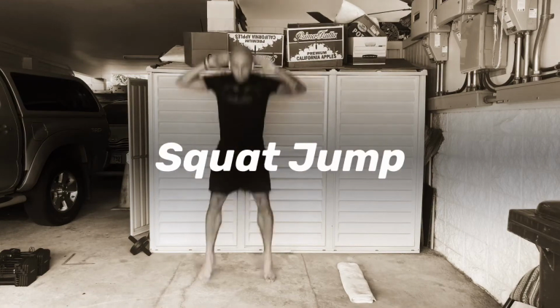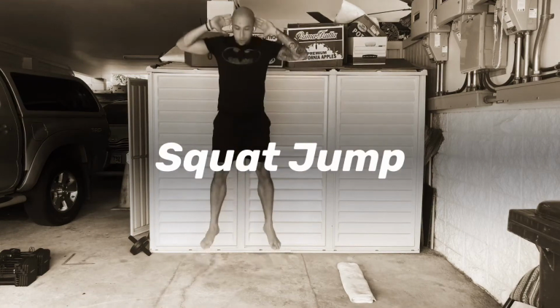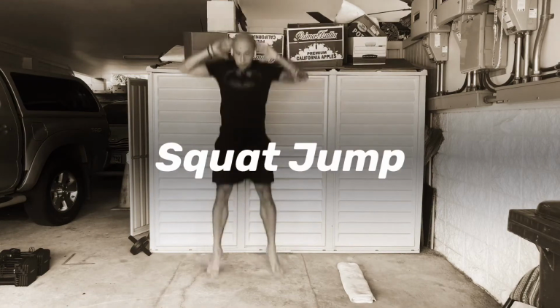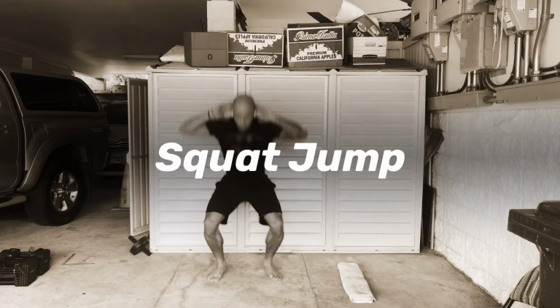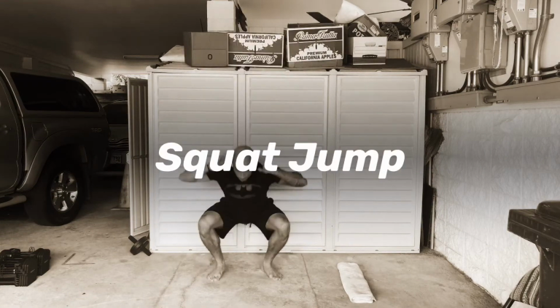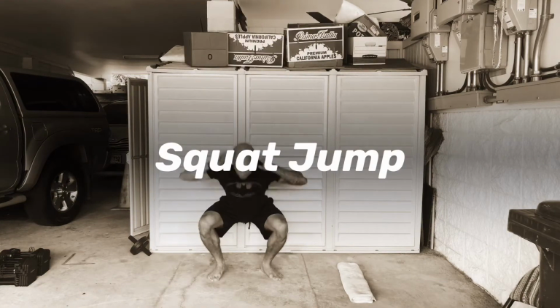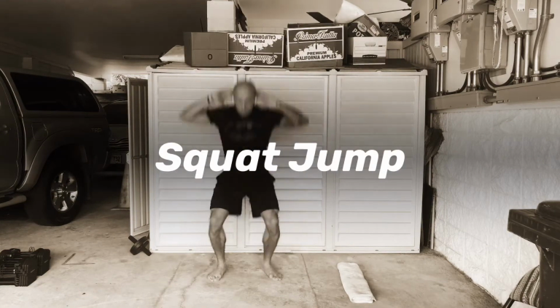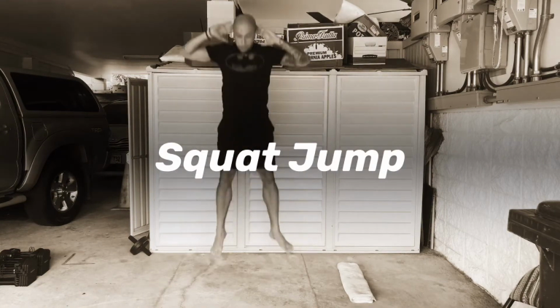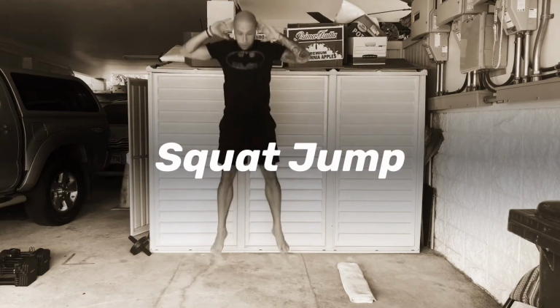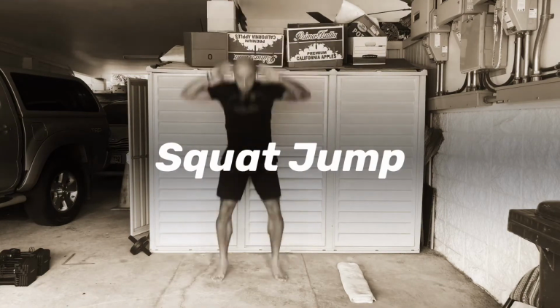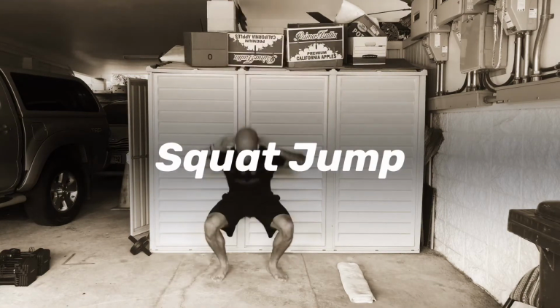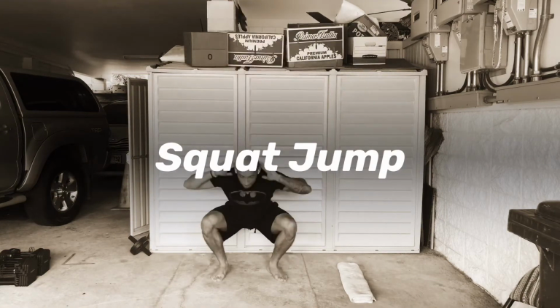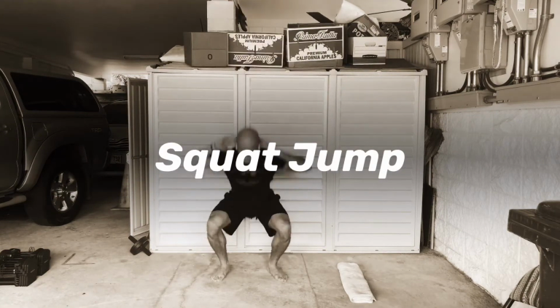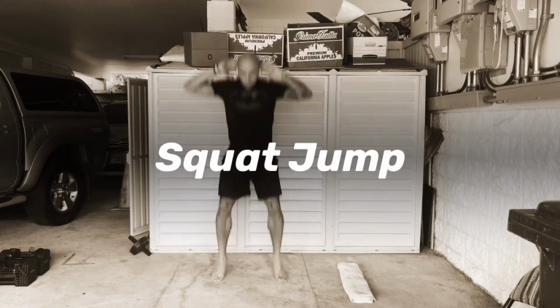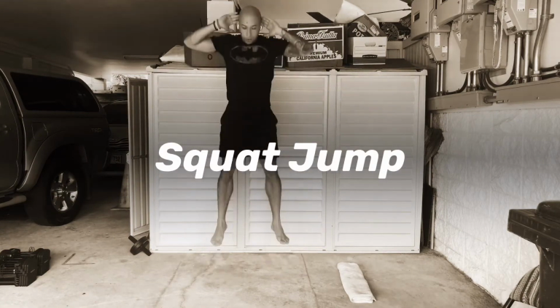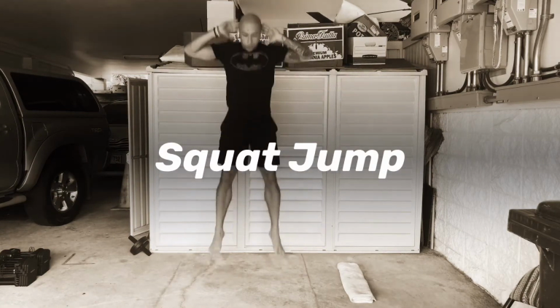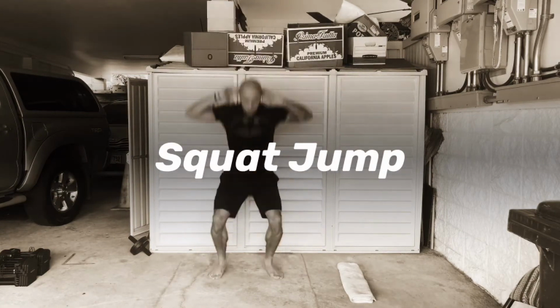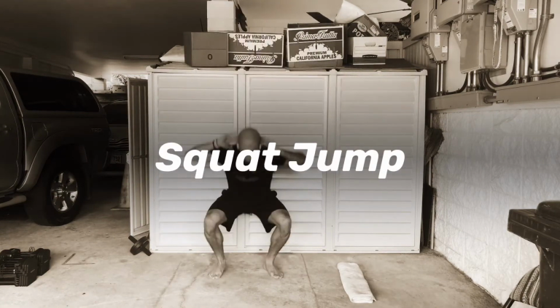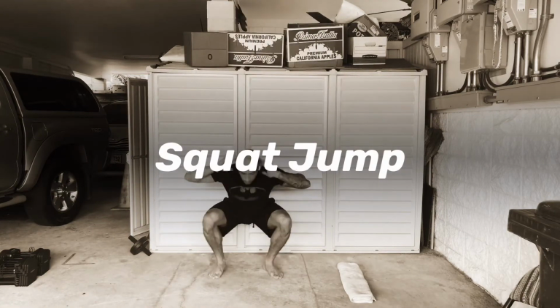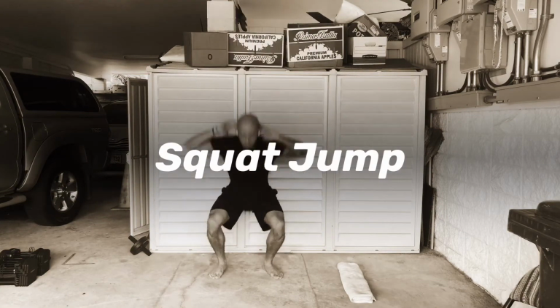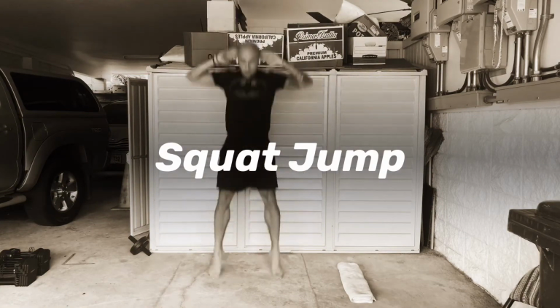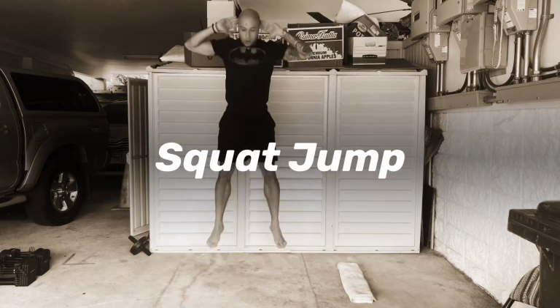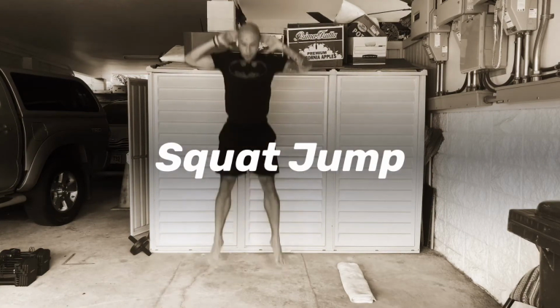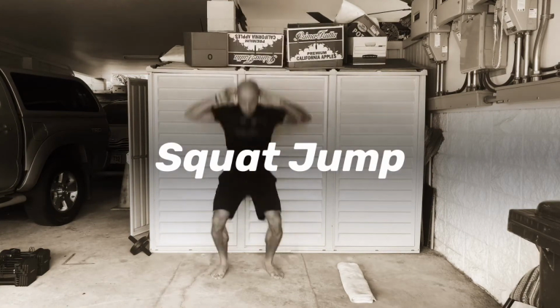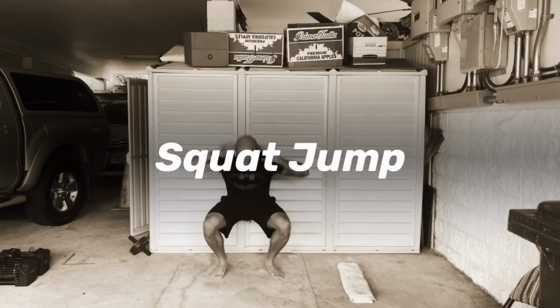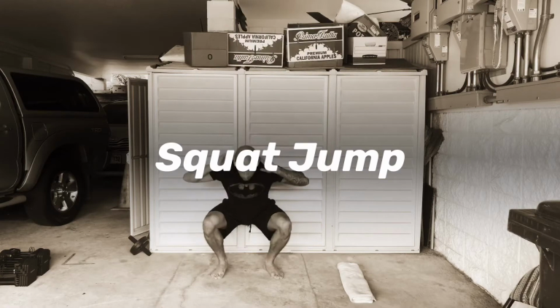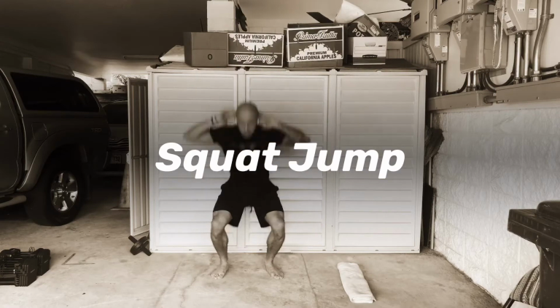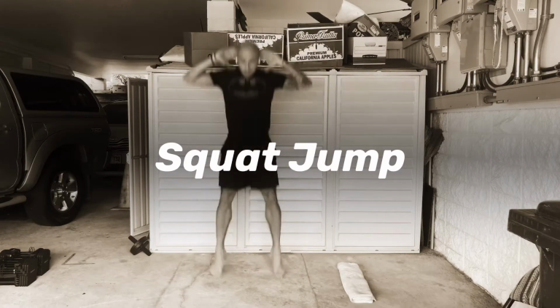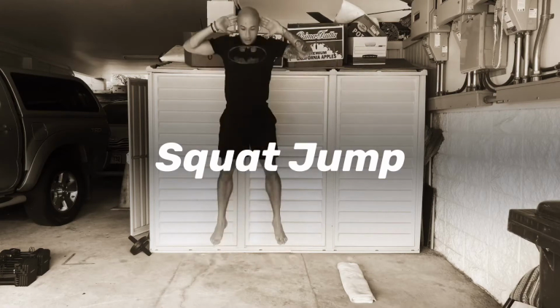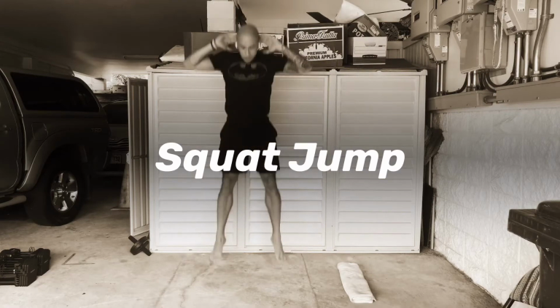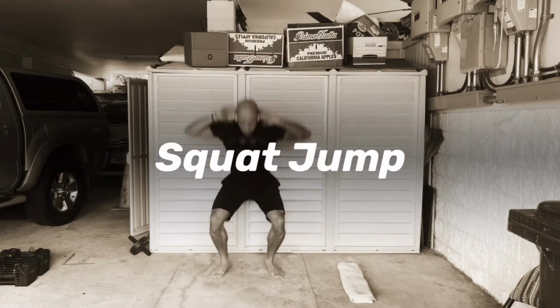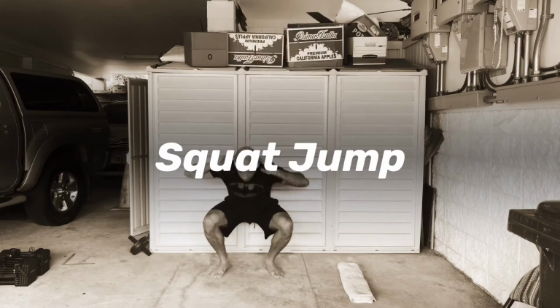Get down to a nice full squat and then drive up, getting as high as possible with each jump. Keep it continuous.